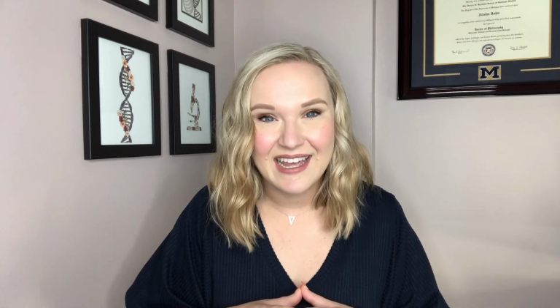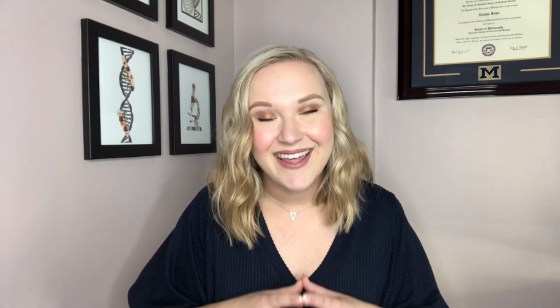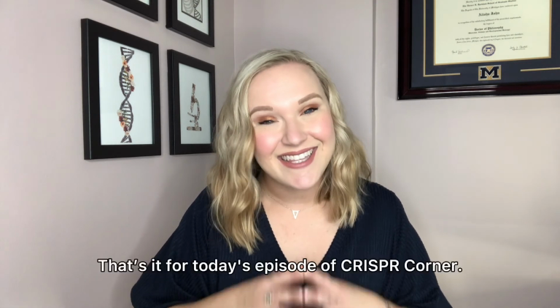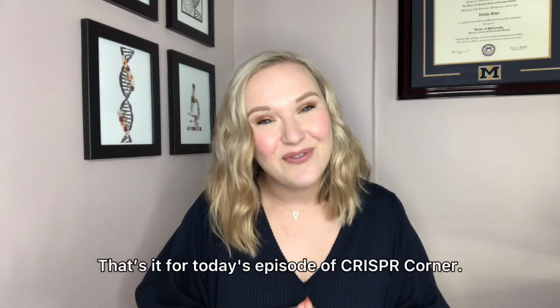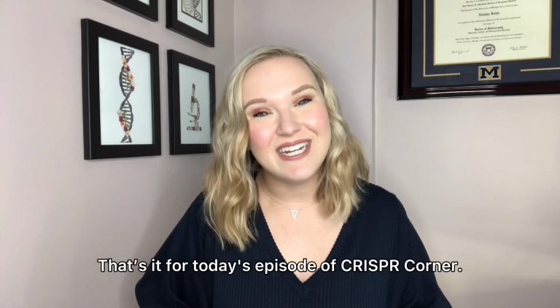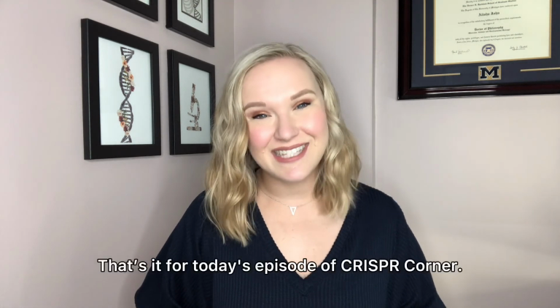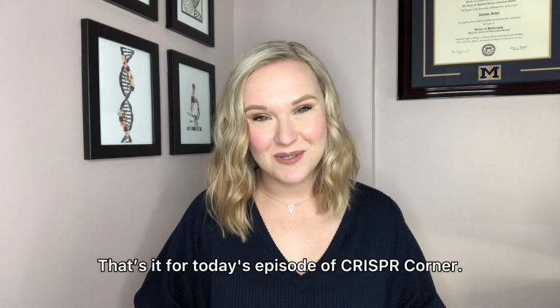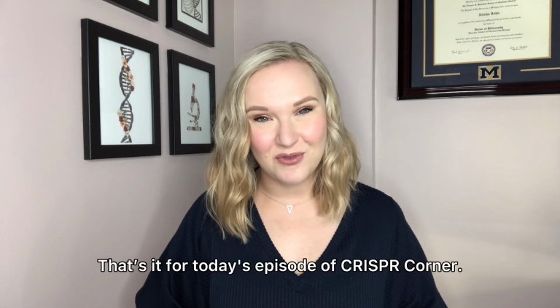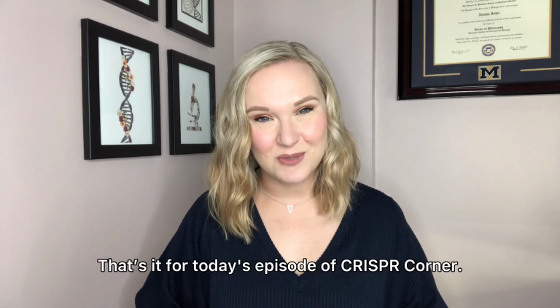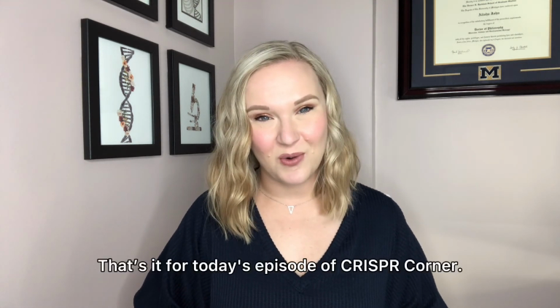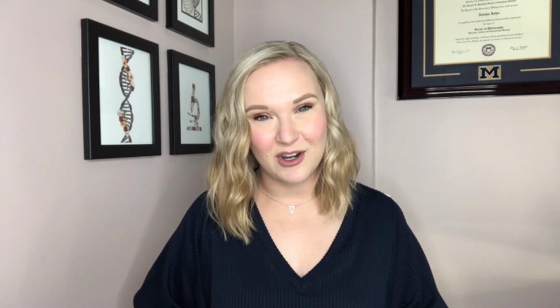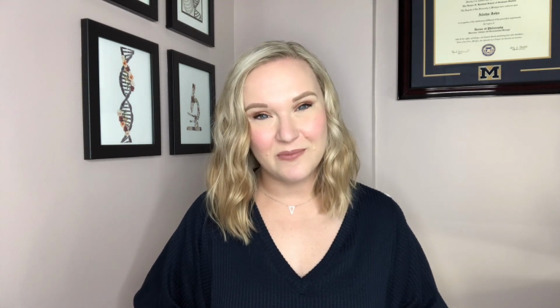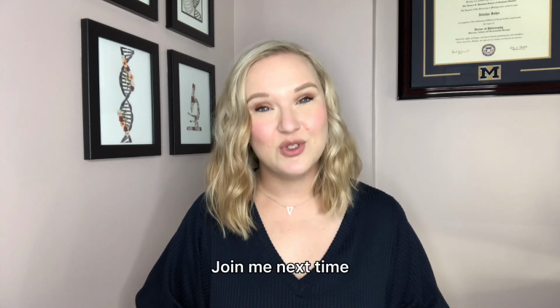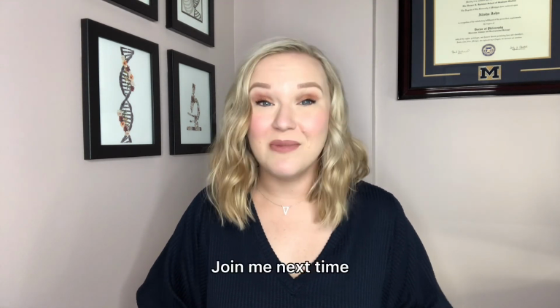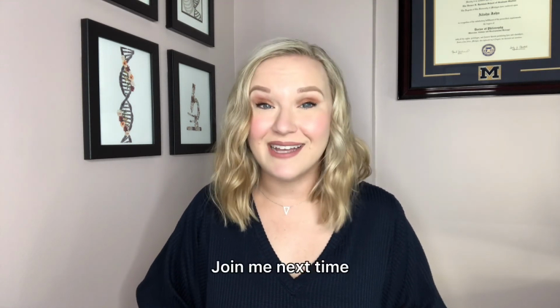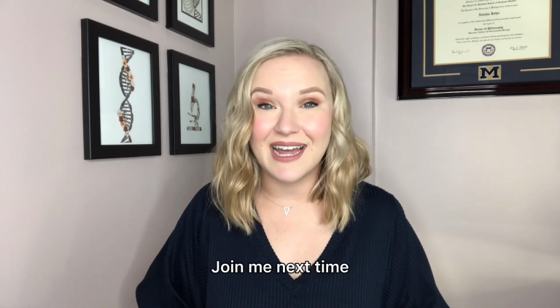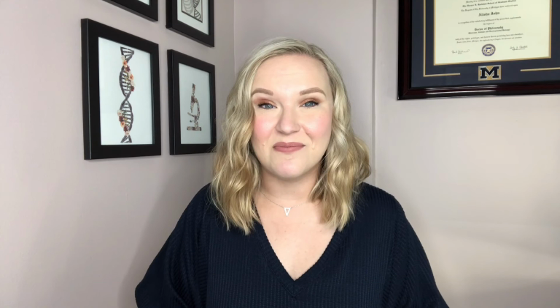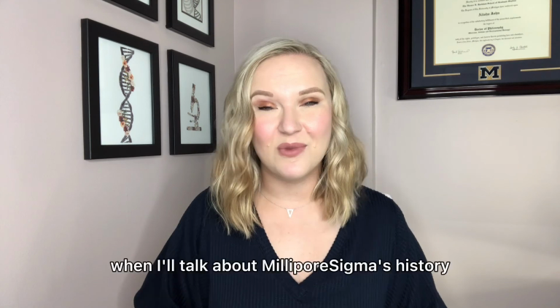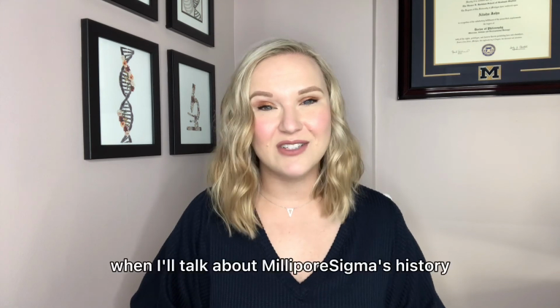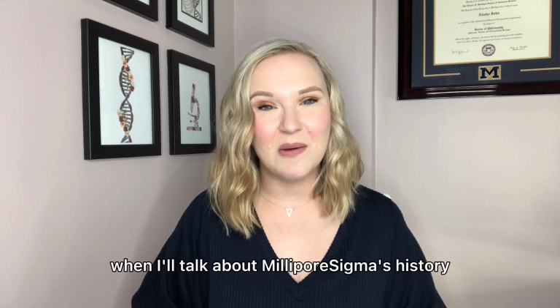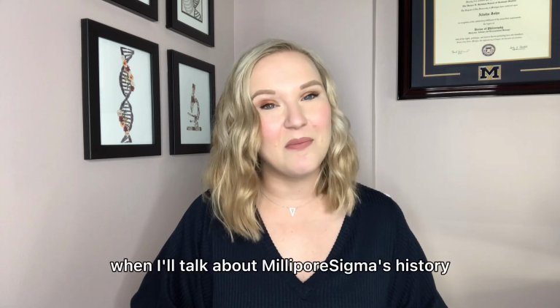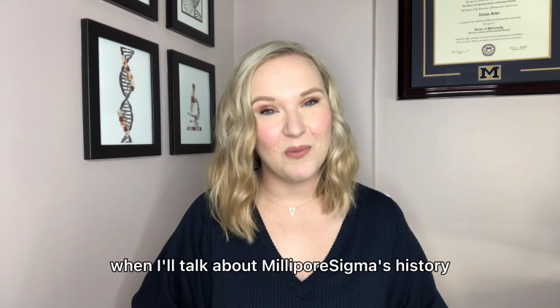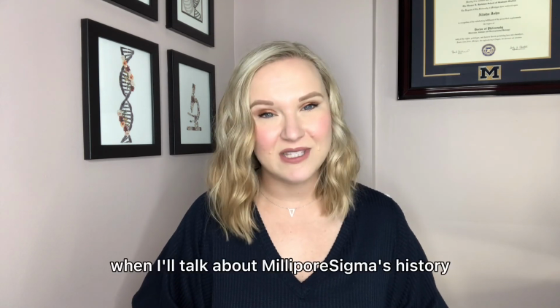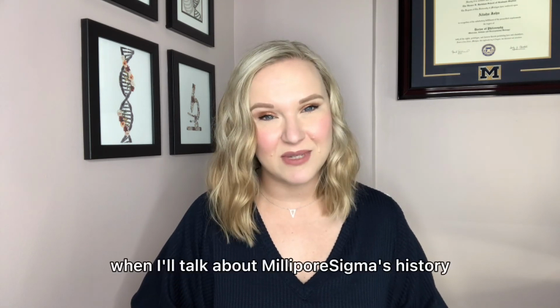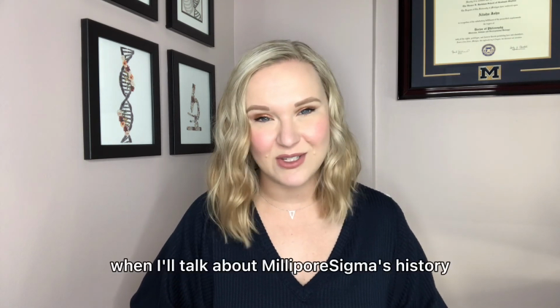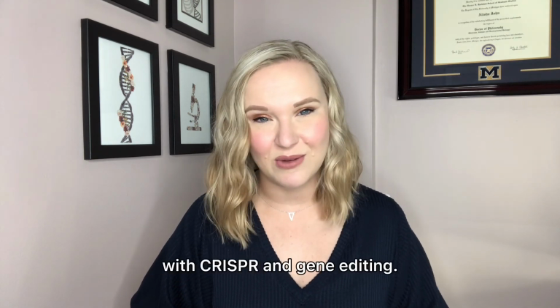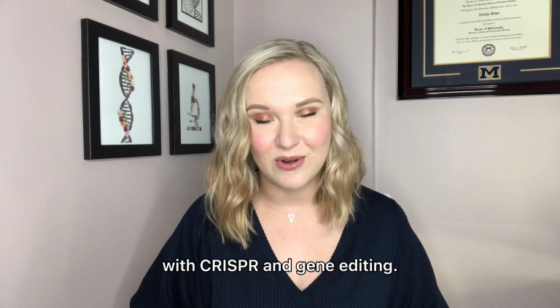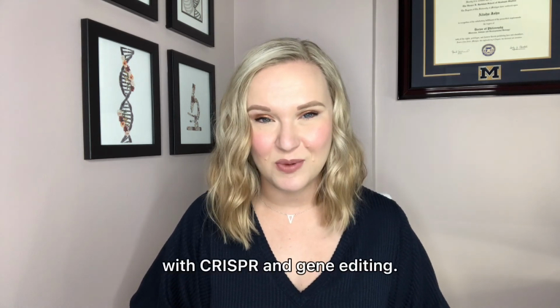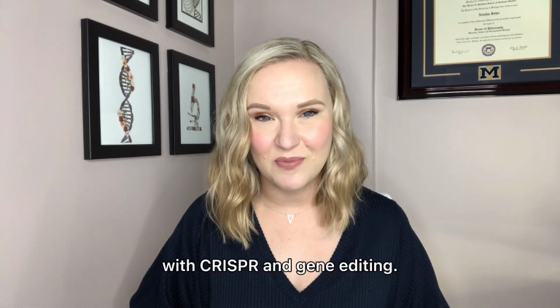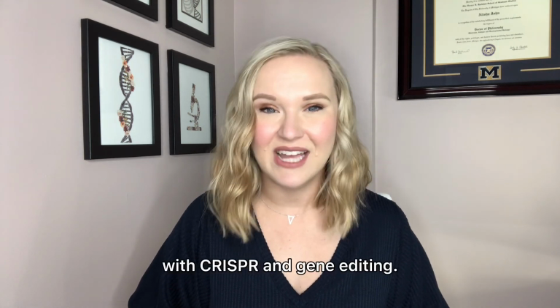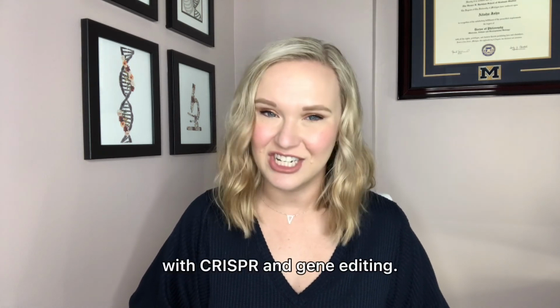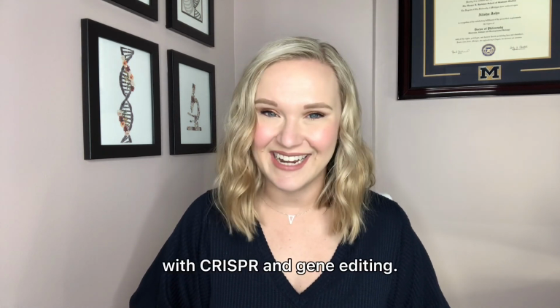That's it for today's episode of CRISPR Corner. Join me next time when I'll talk about Millipore Sigma's history with CRISPR and gene editing.